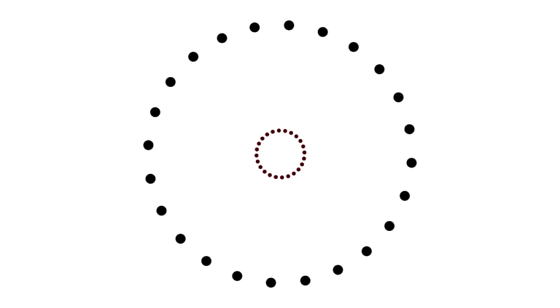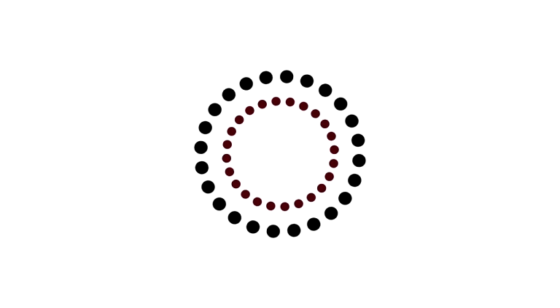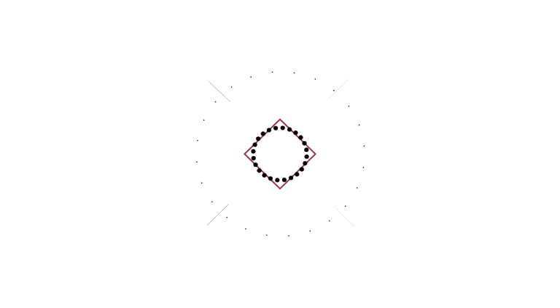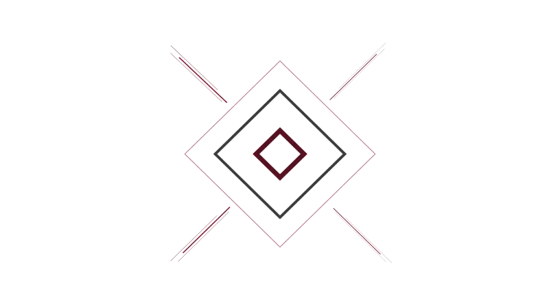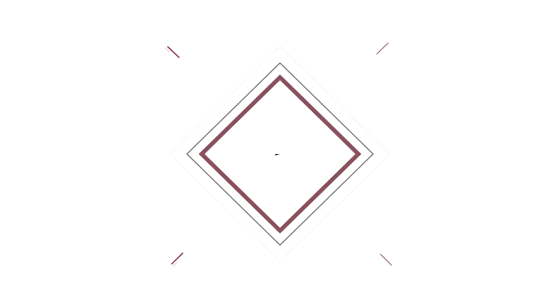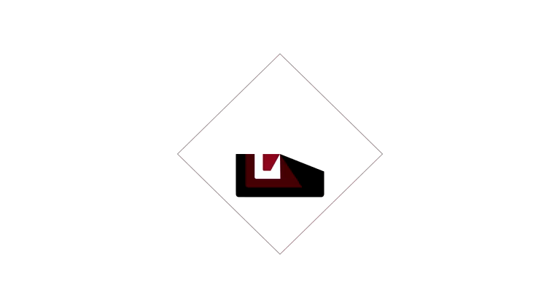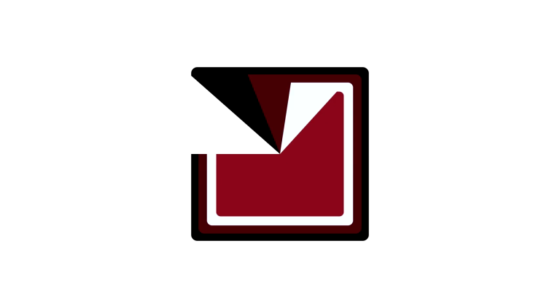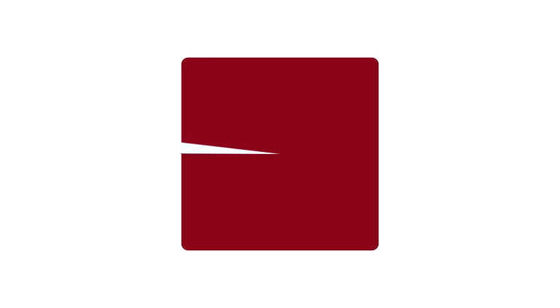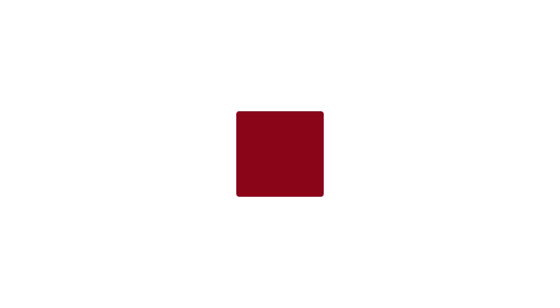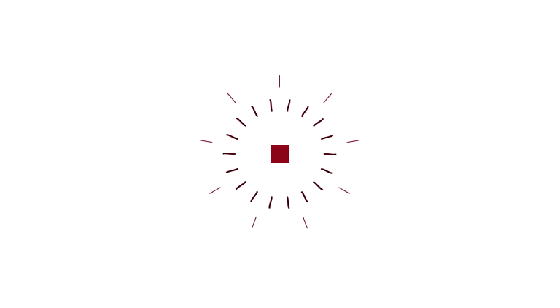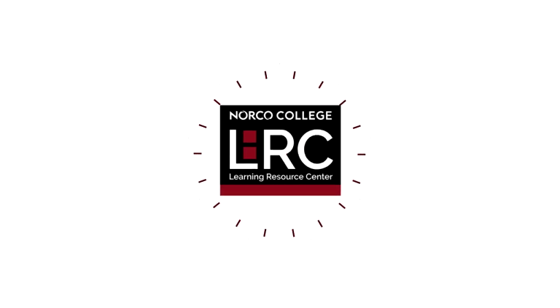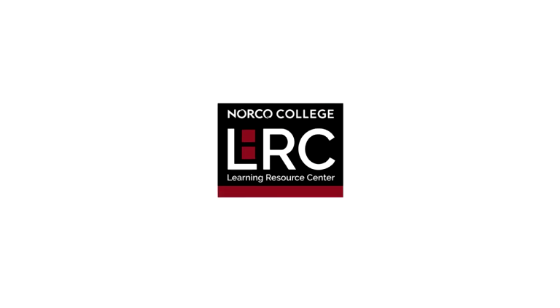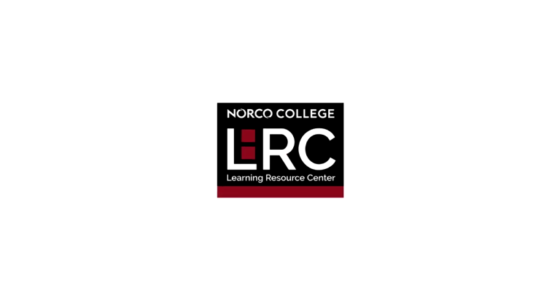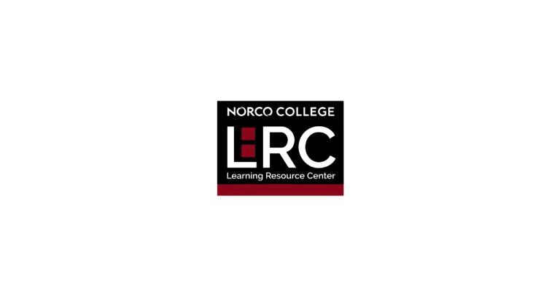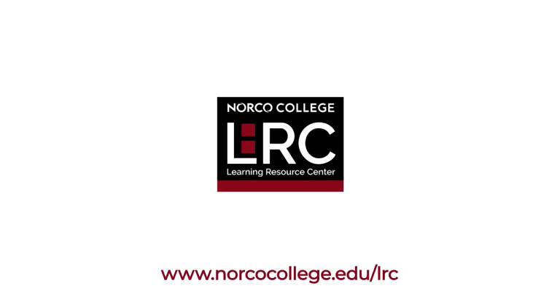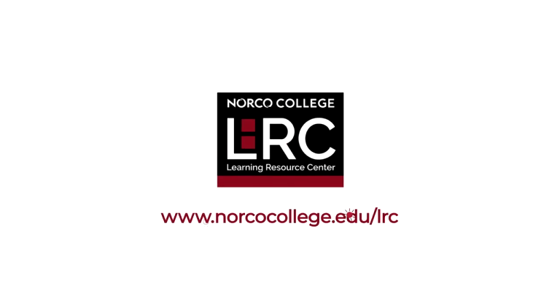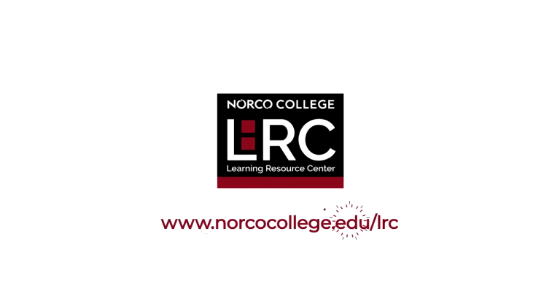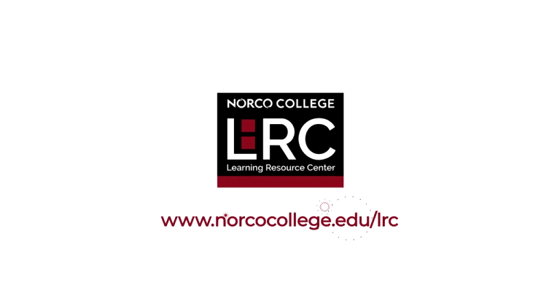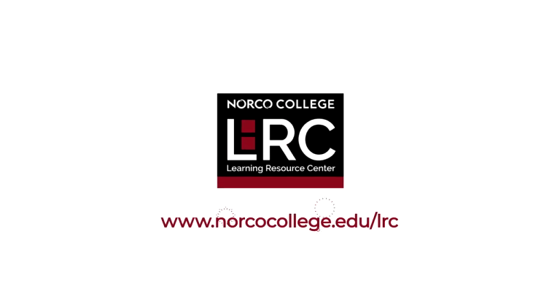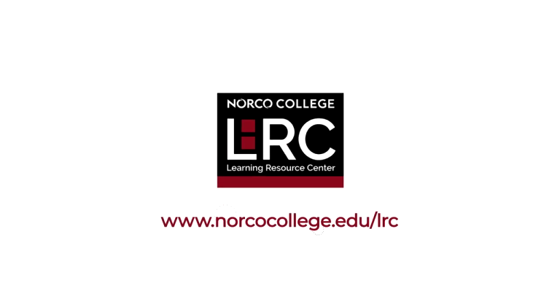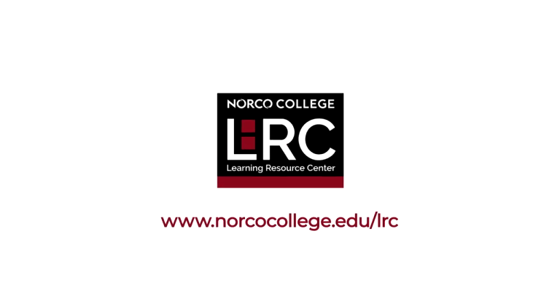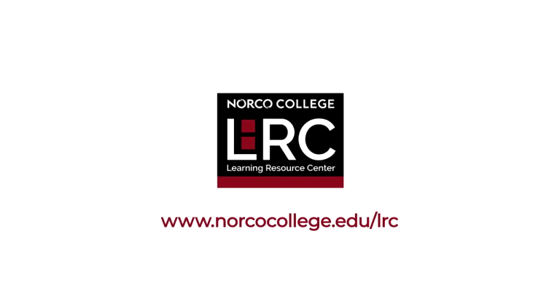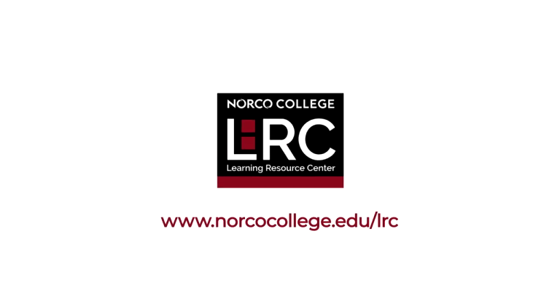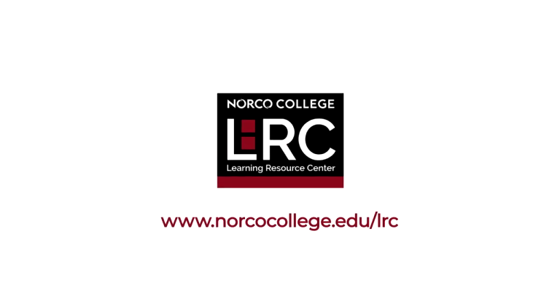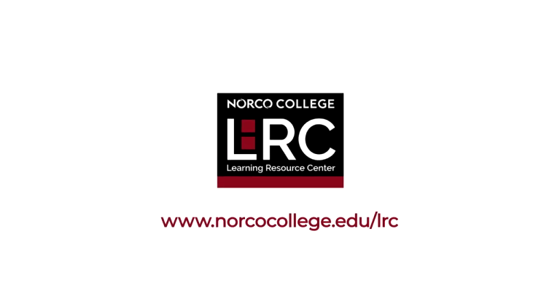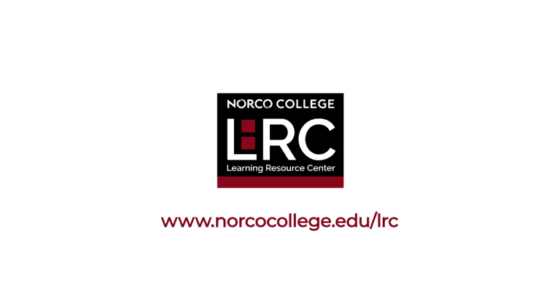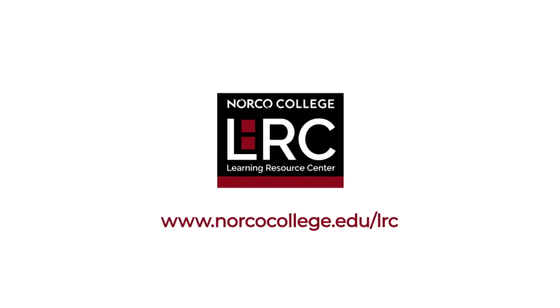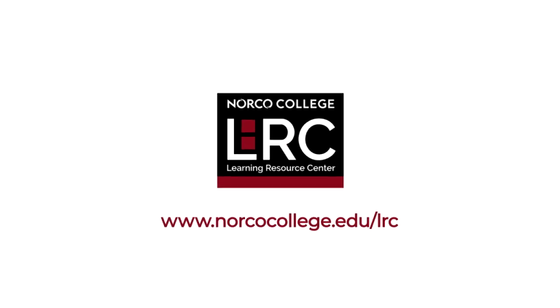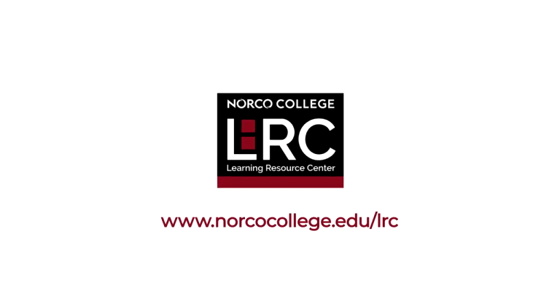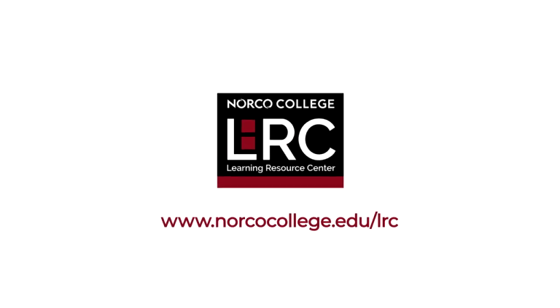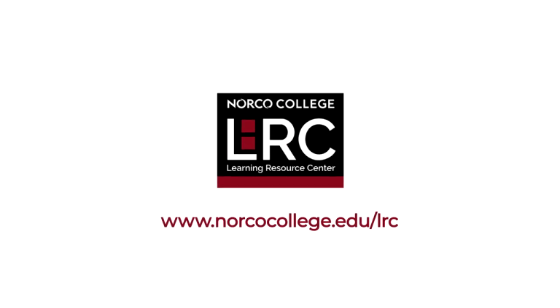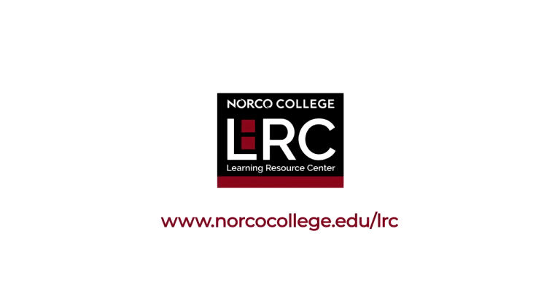Make an appointment or drop in to the LRC. We're here for you all semester. See you in the LRC!